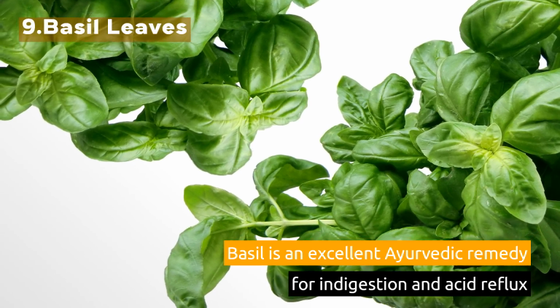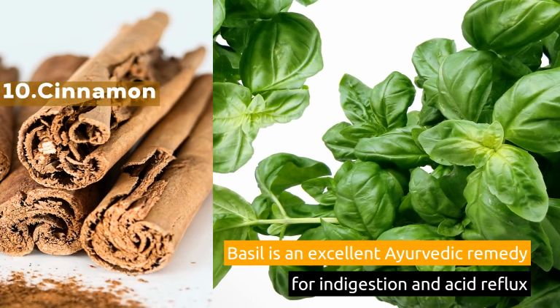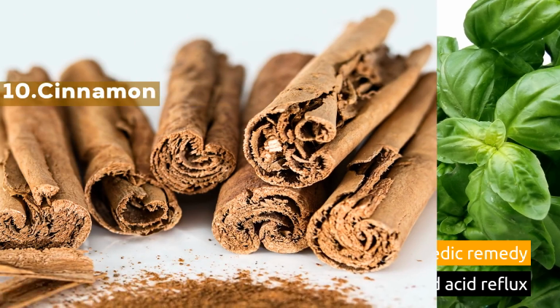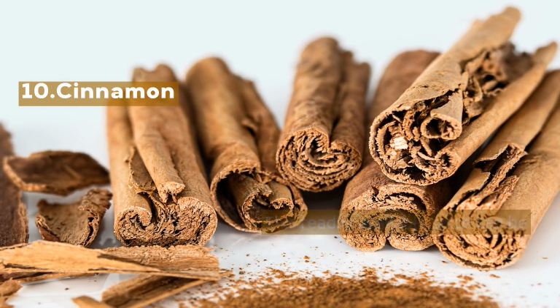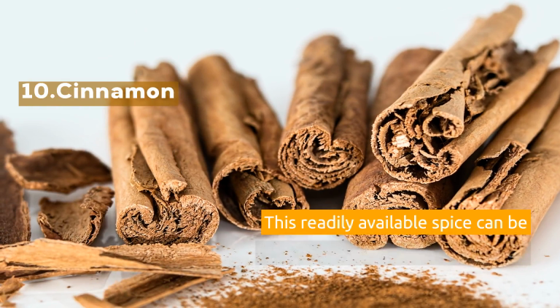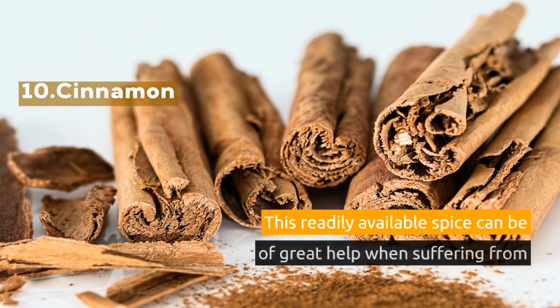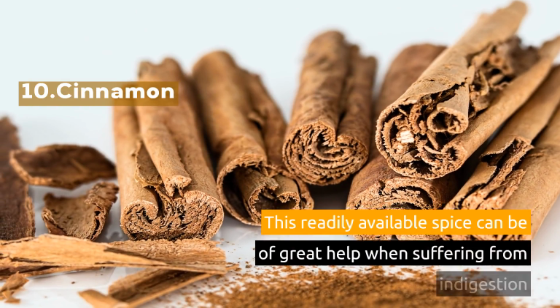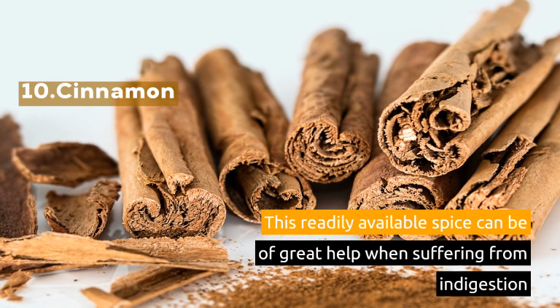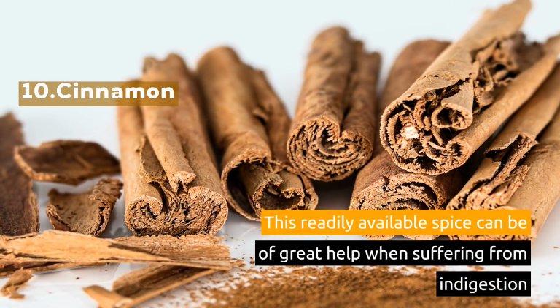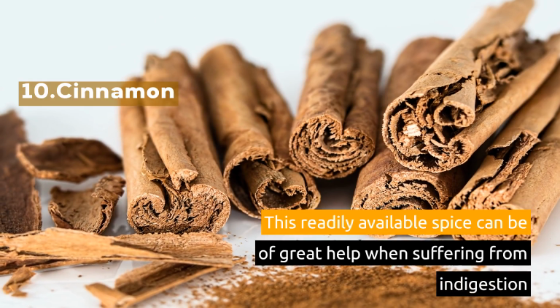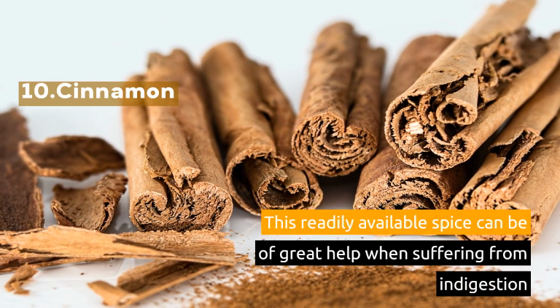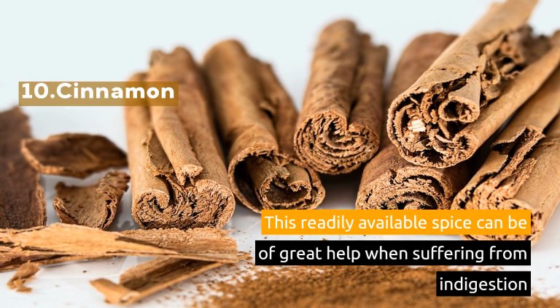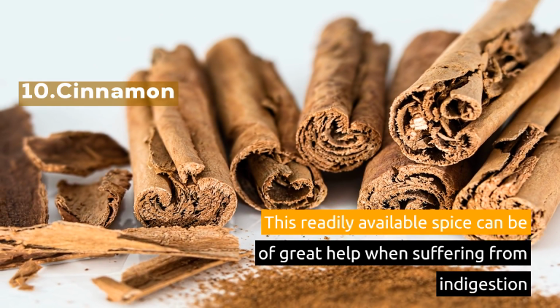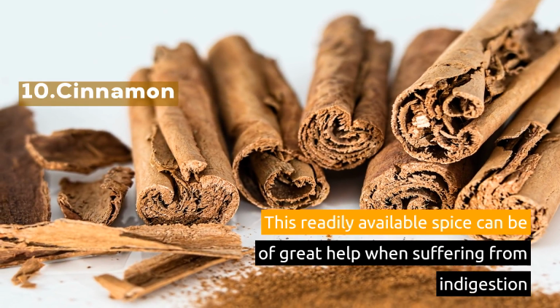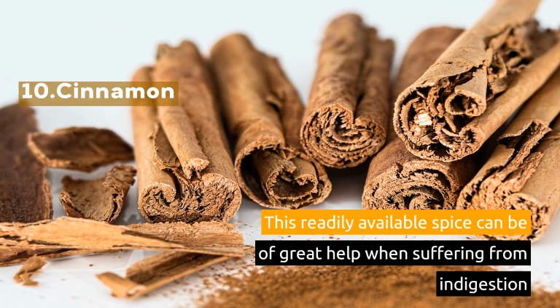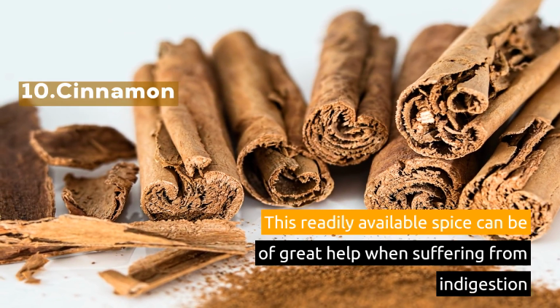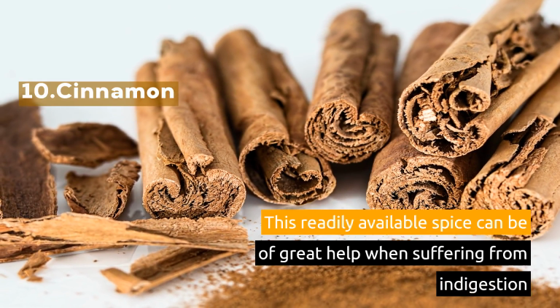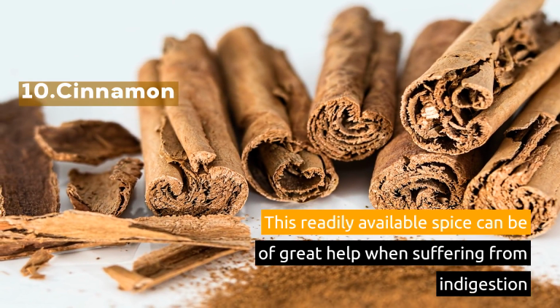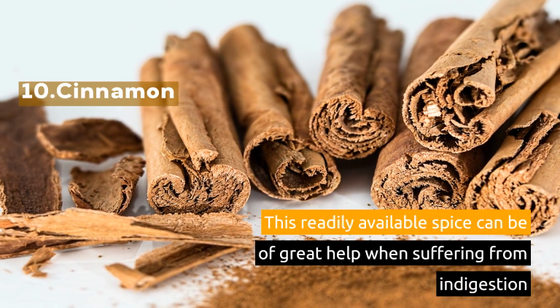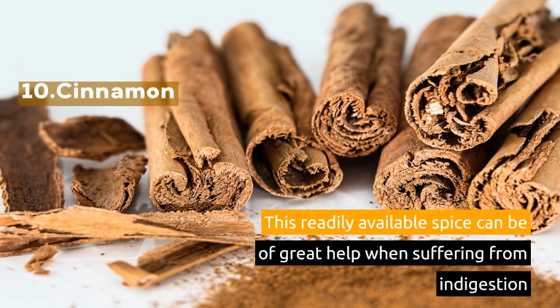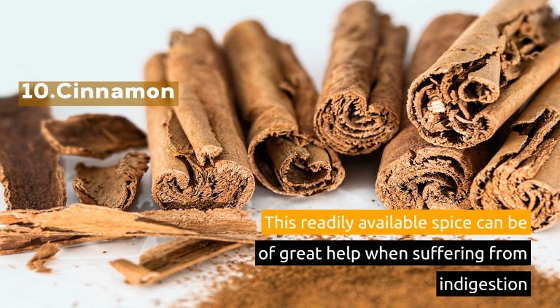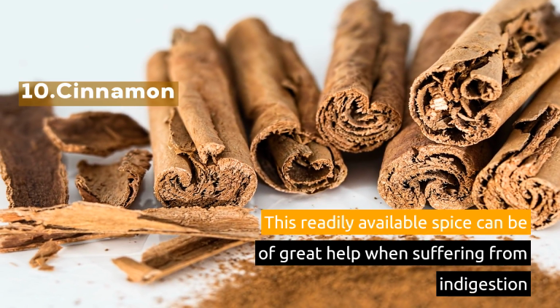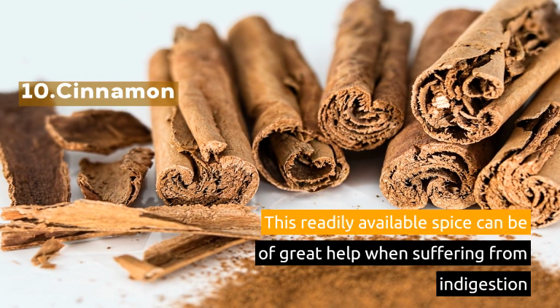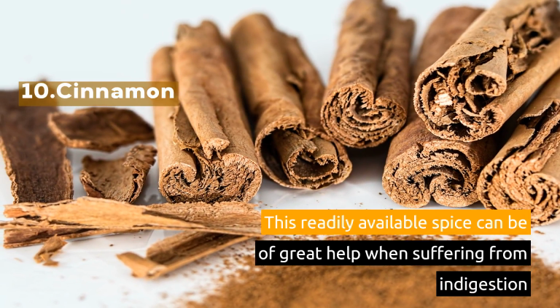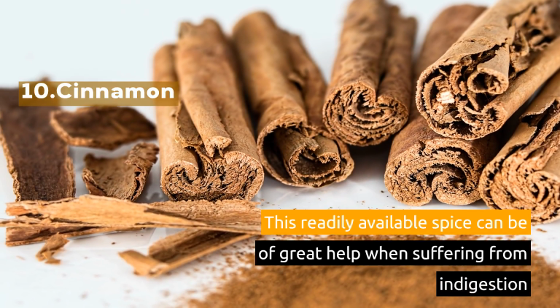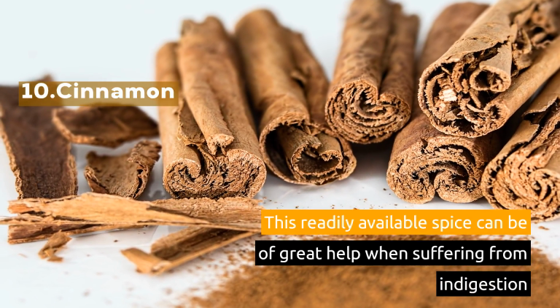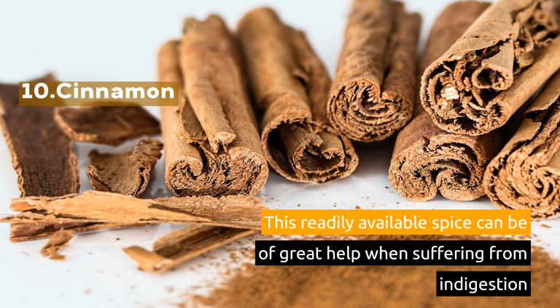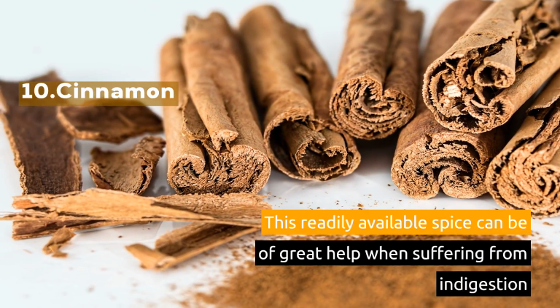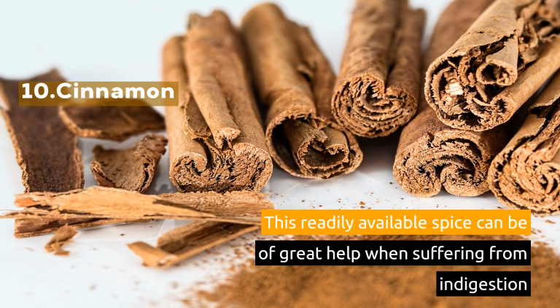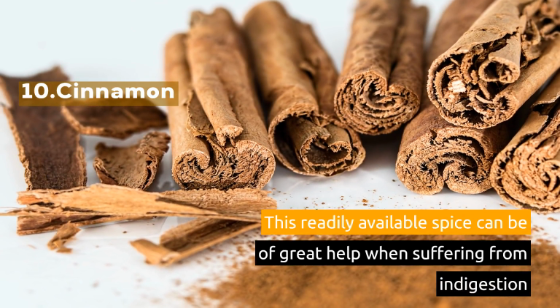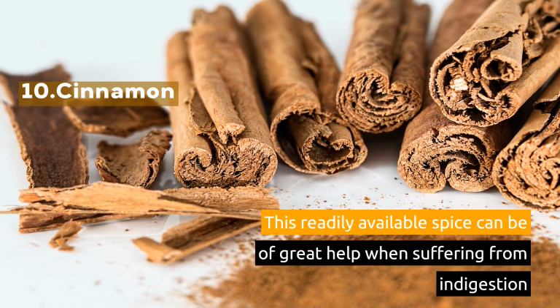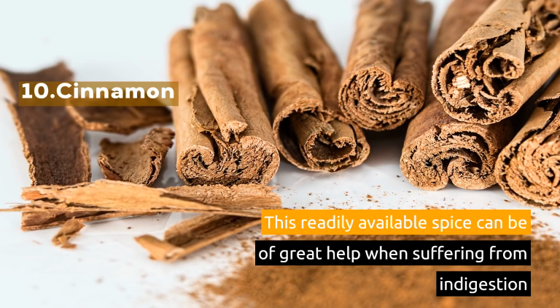10. Cinnamon. This readily available spice can be of great help when suffering from indigestion.